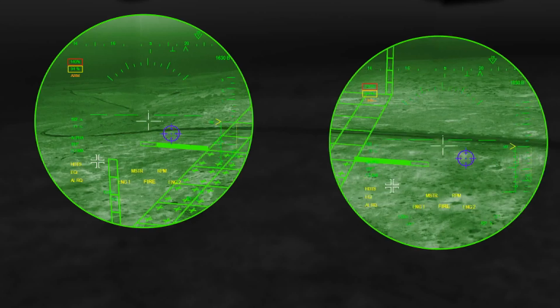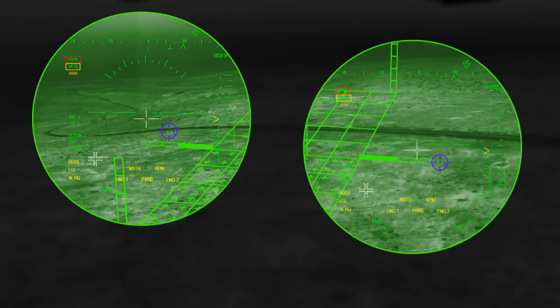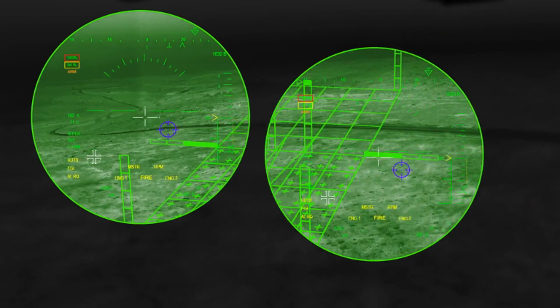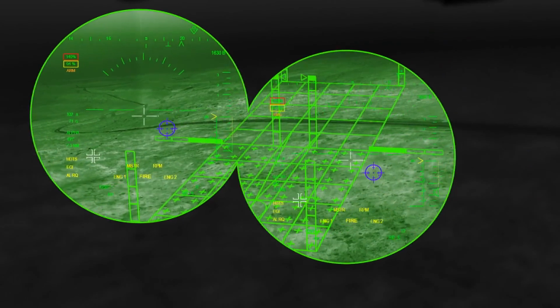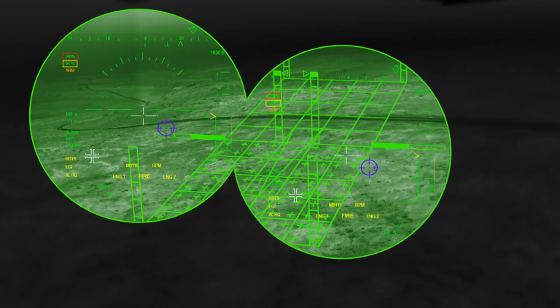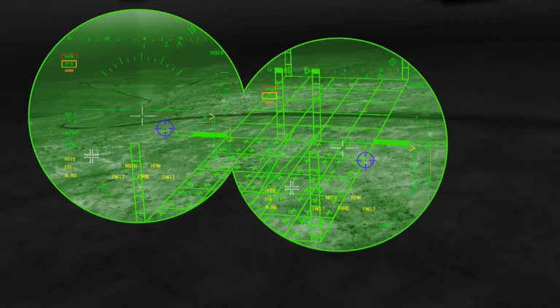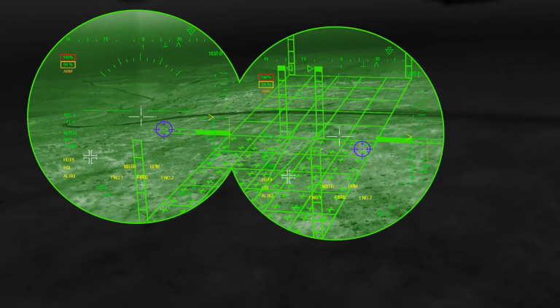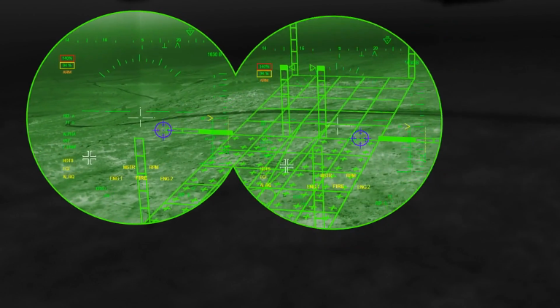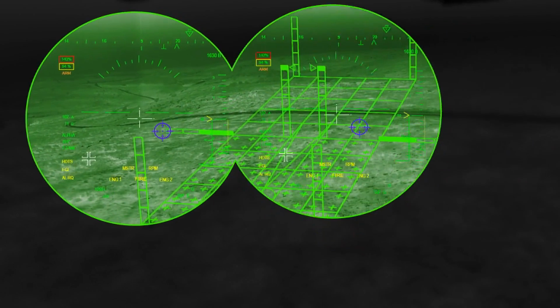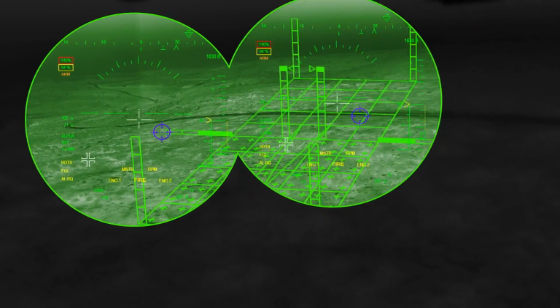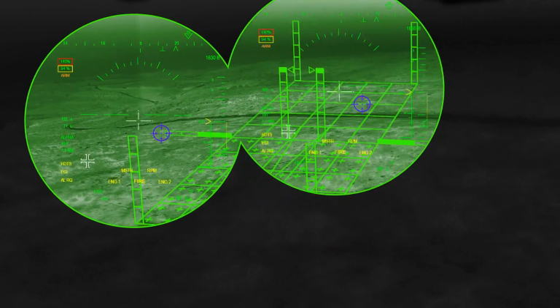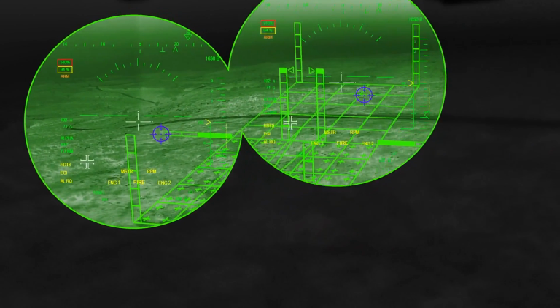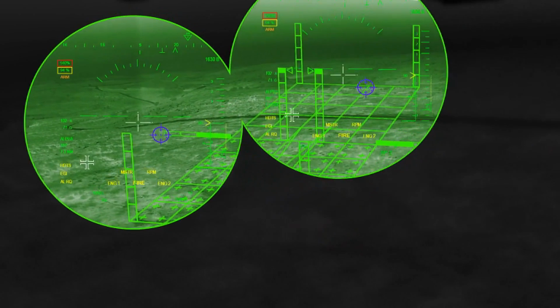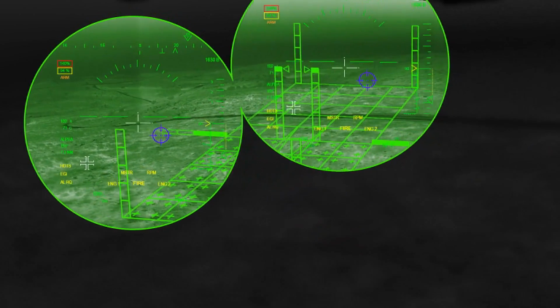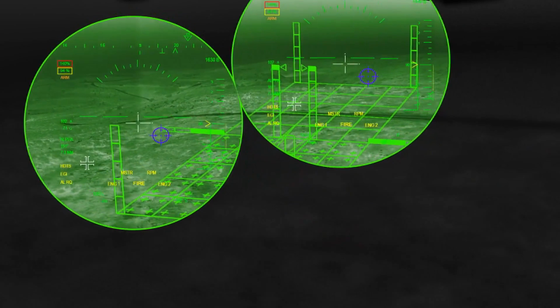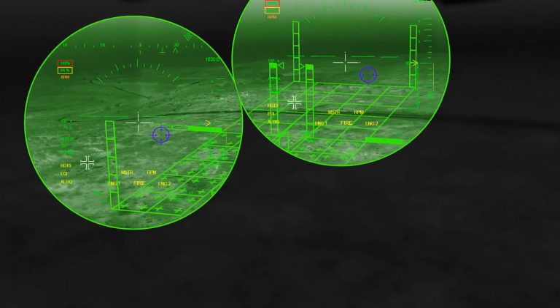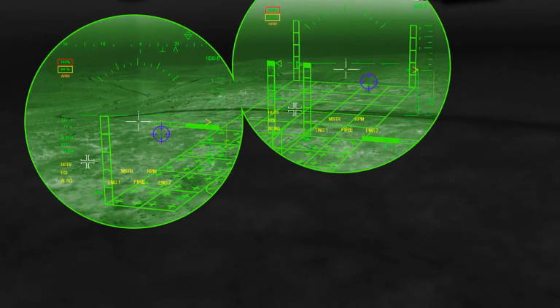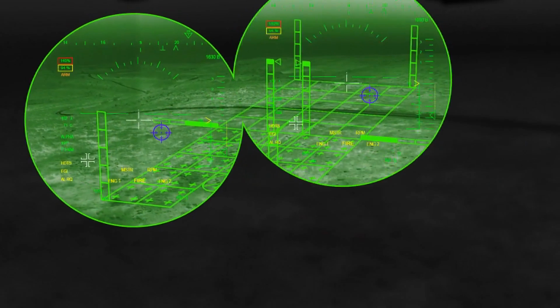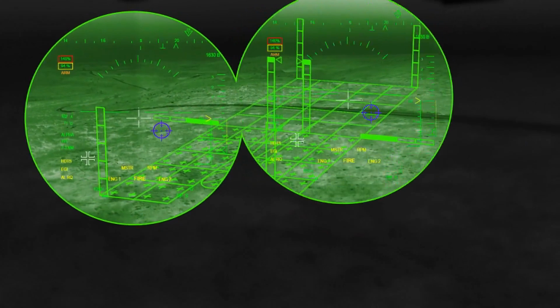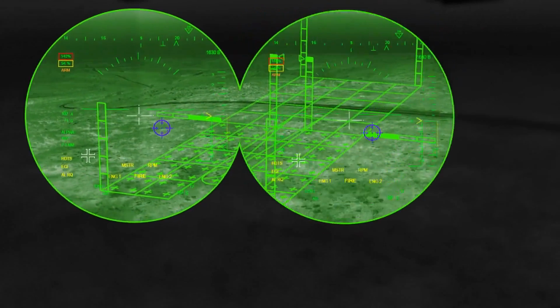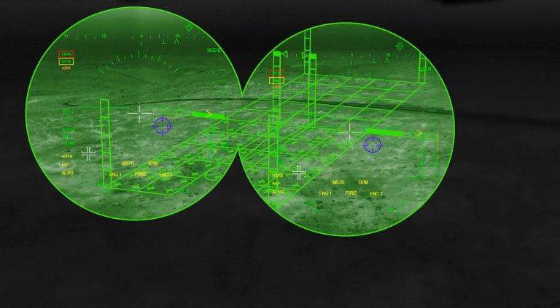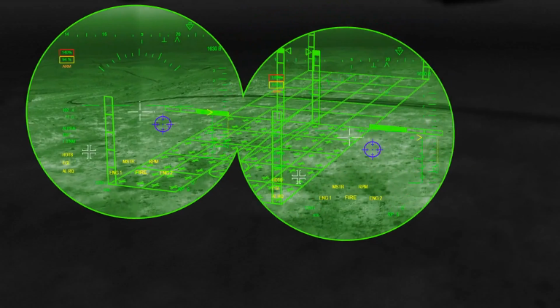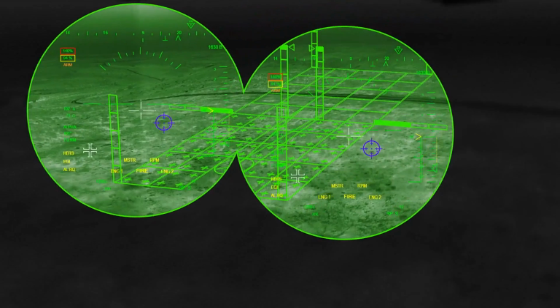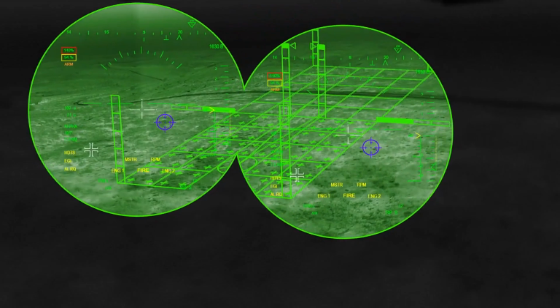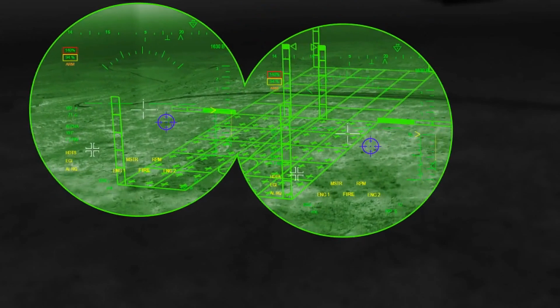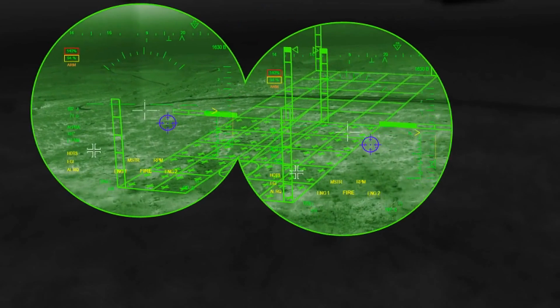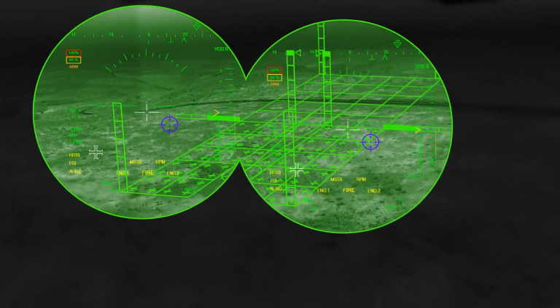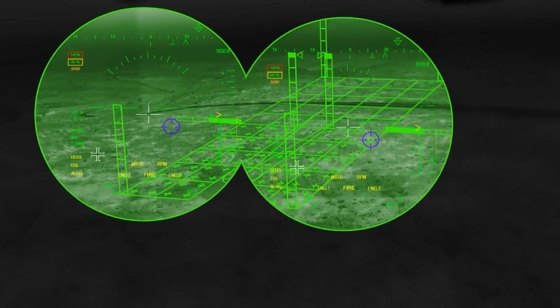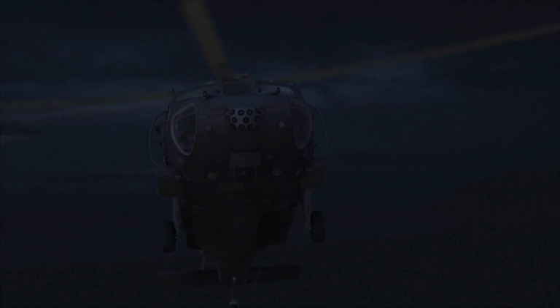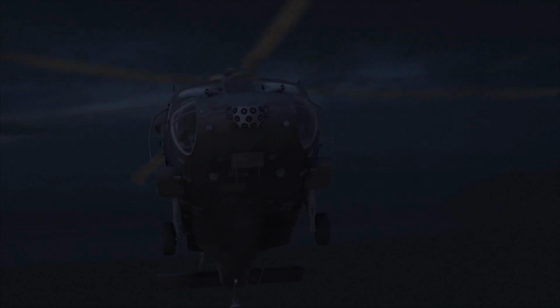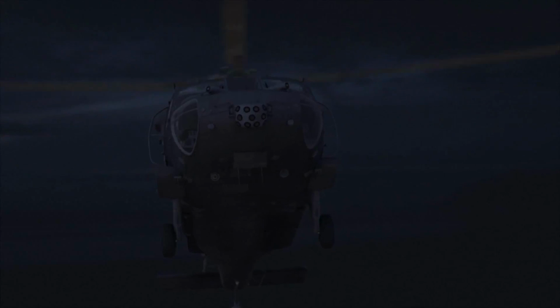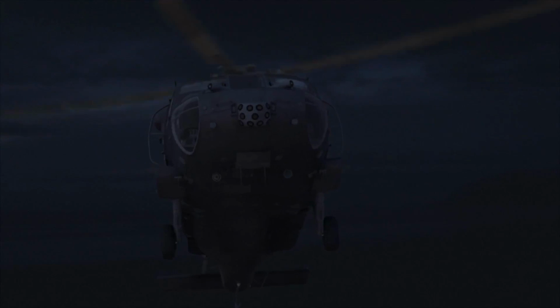Bright Night's unique 3D conformal symbology enables landing in zero visibility by anchoring the symbols to the ground.